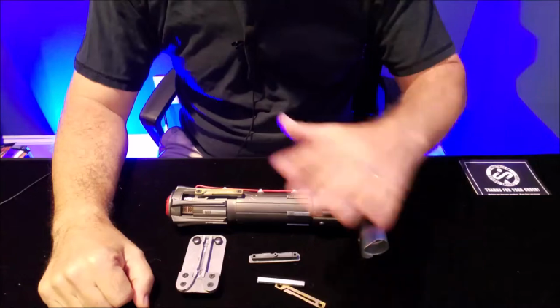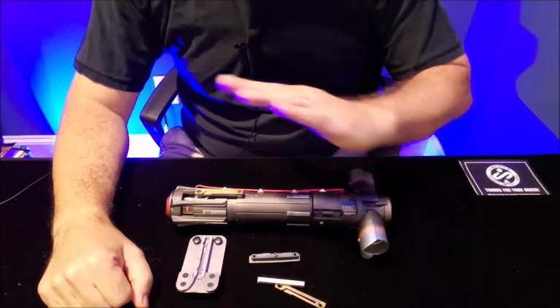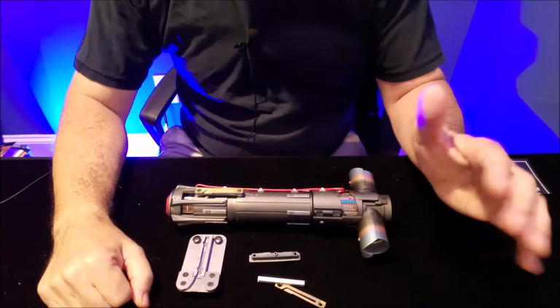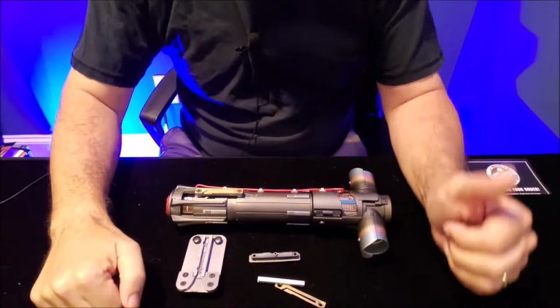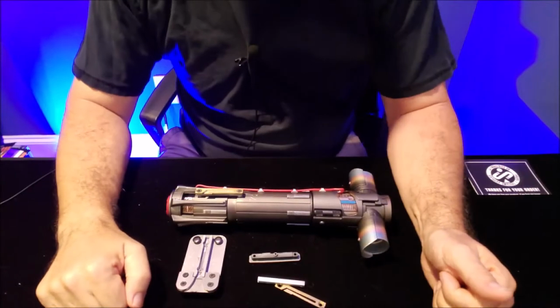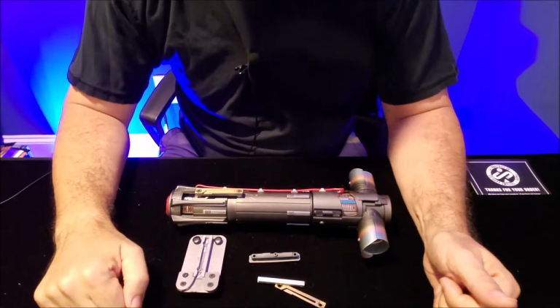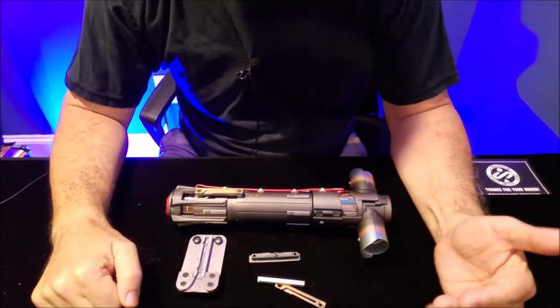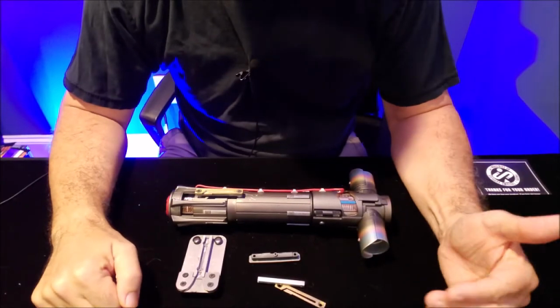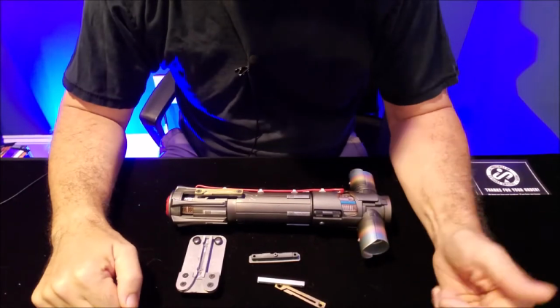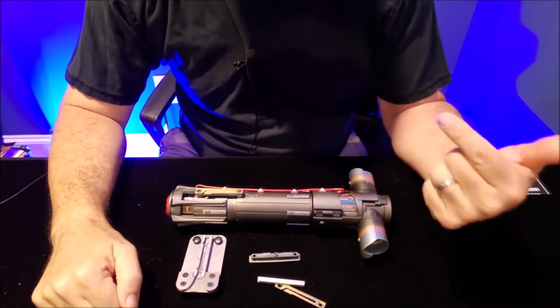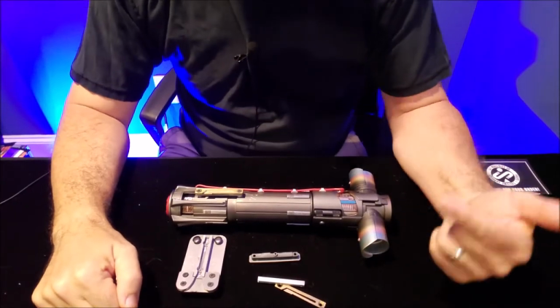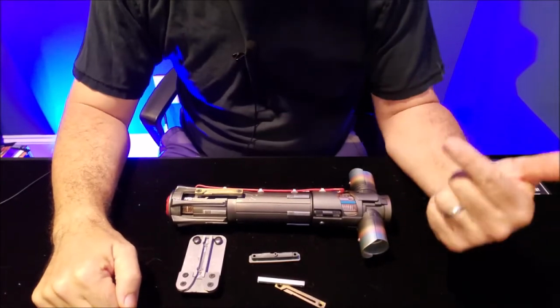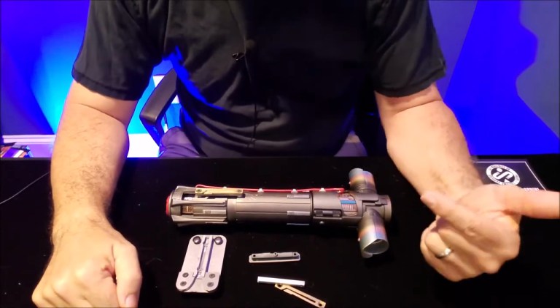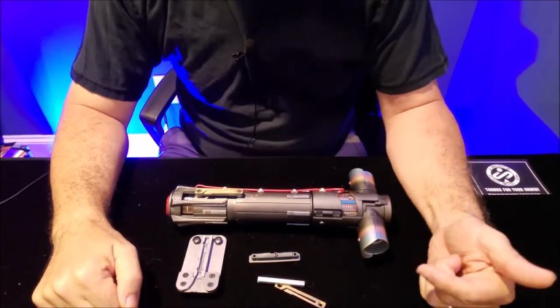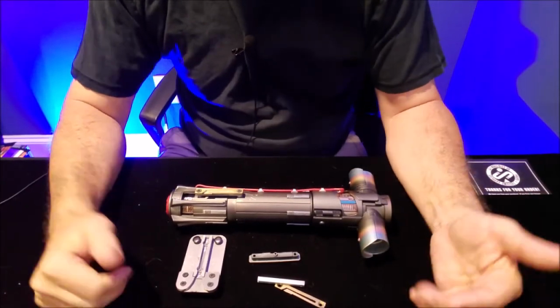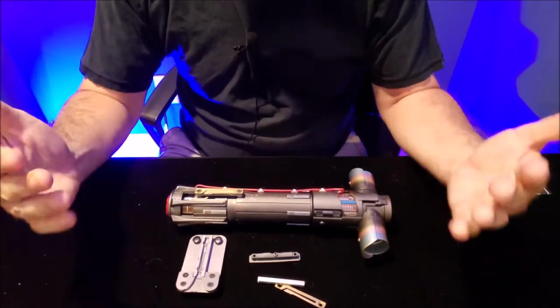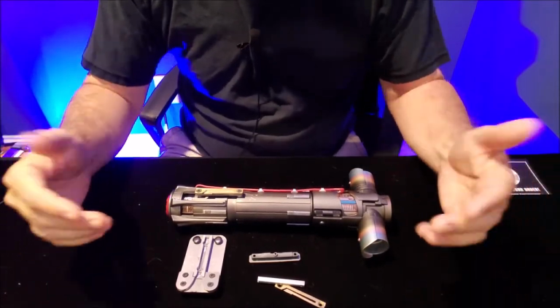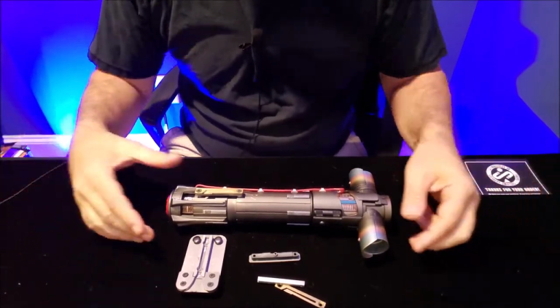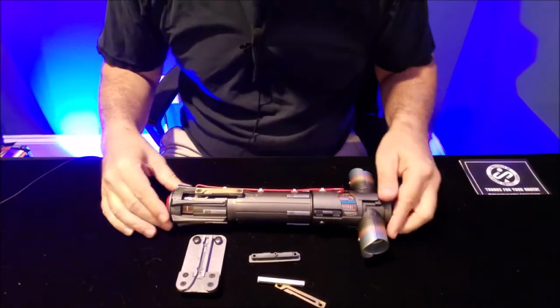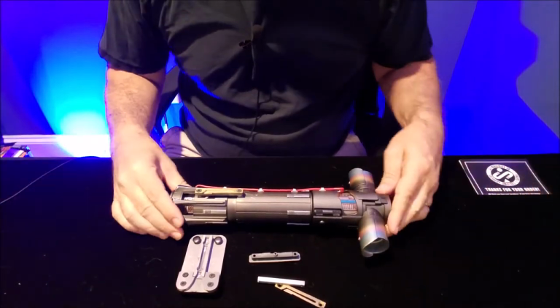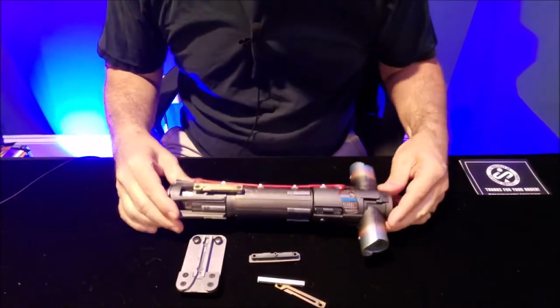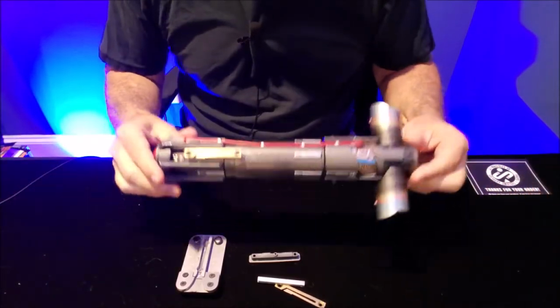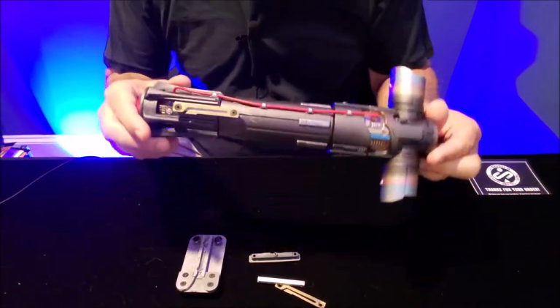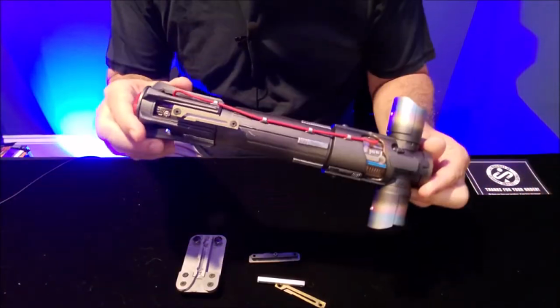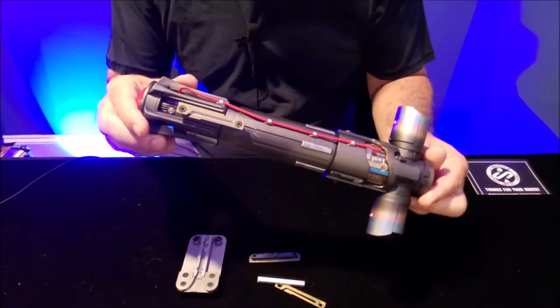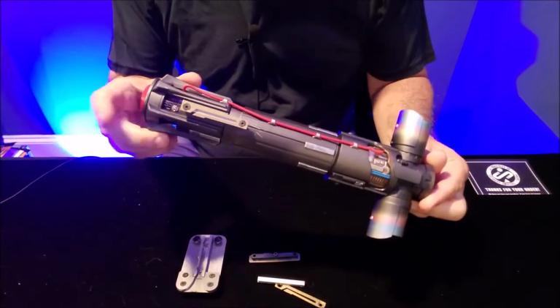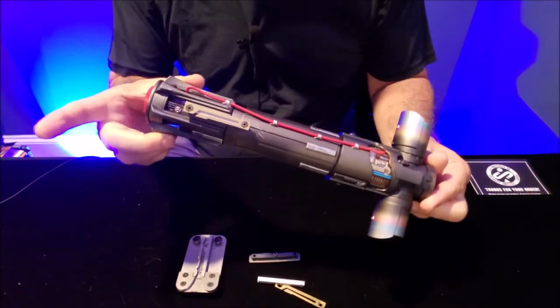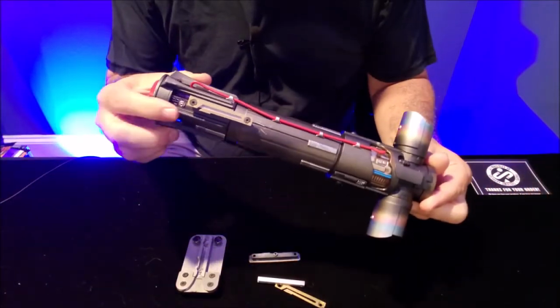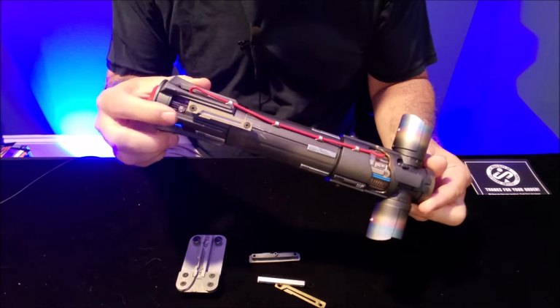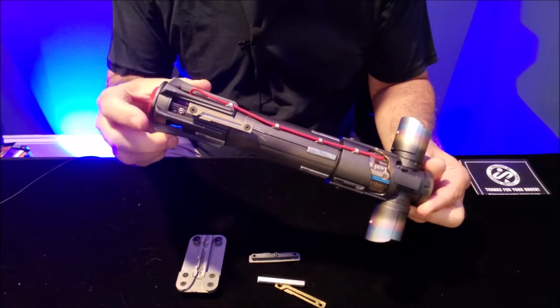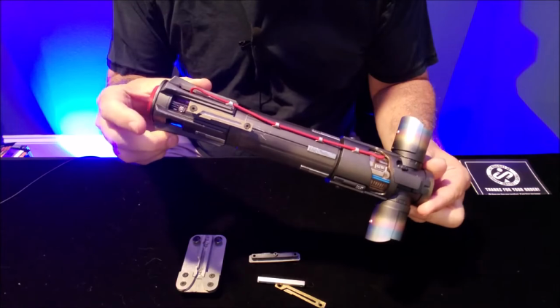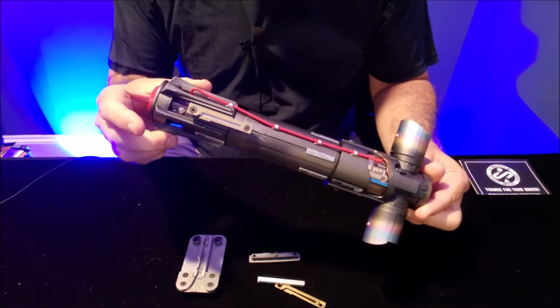Hey everybody, welcome back to my Star Wars channel and today we're going to talk about the Kylo Ren belt clip.